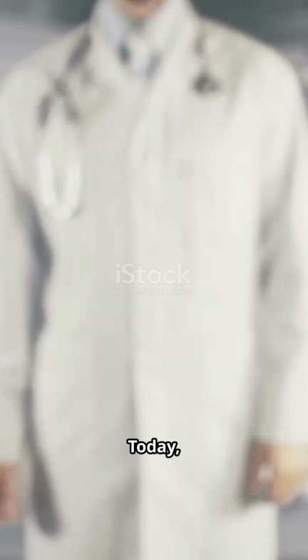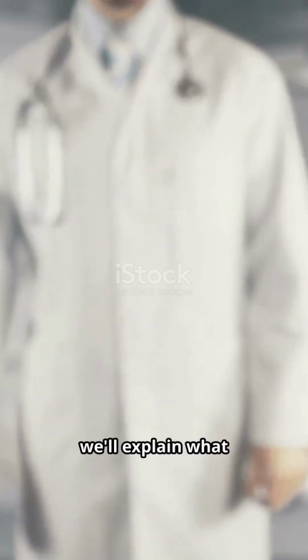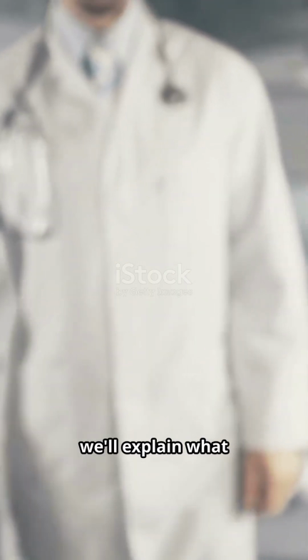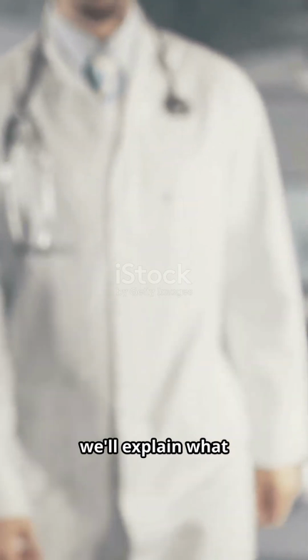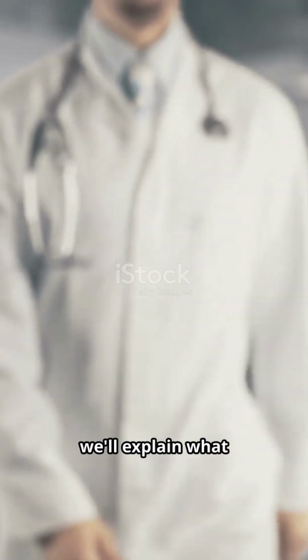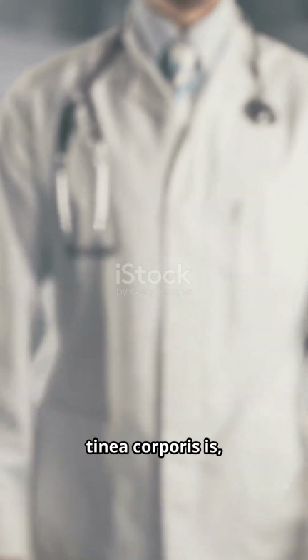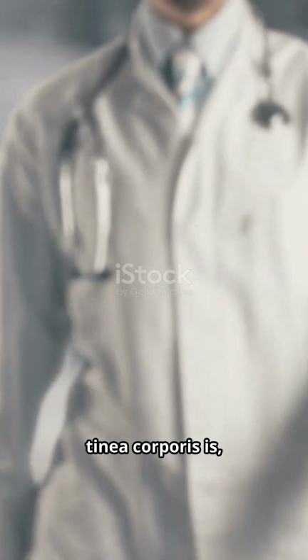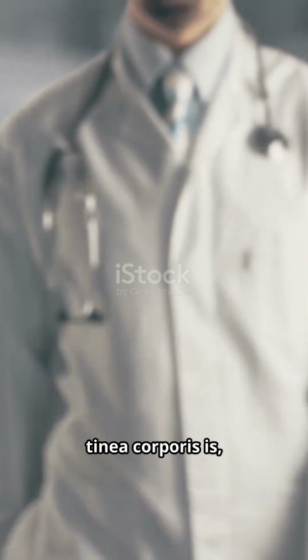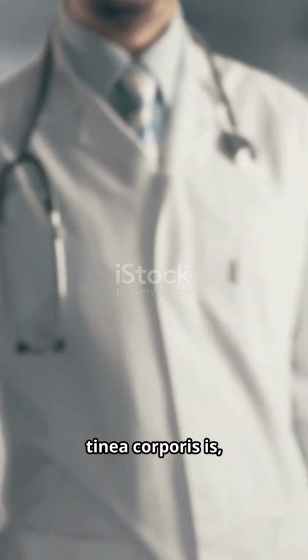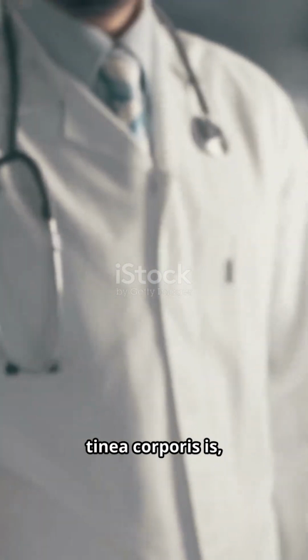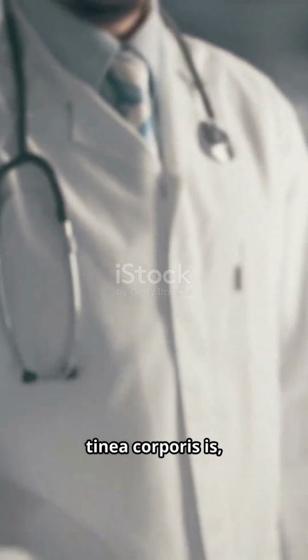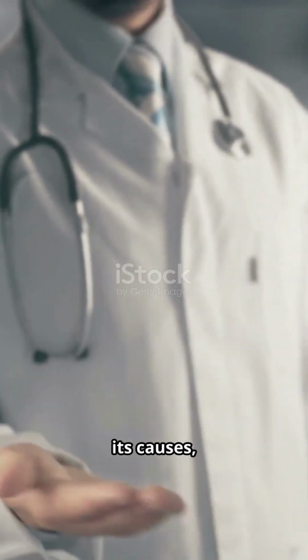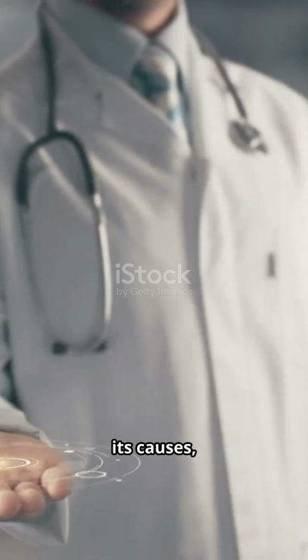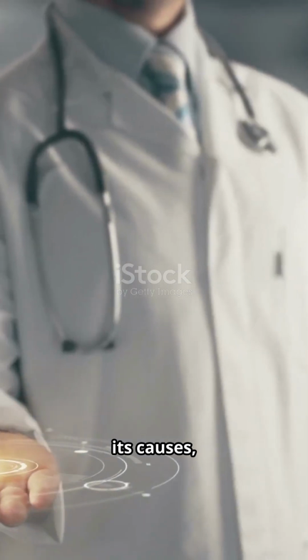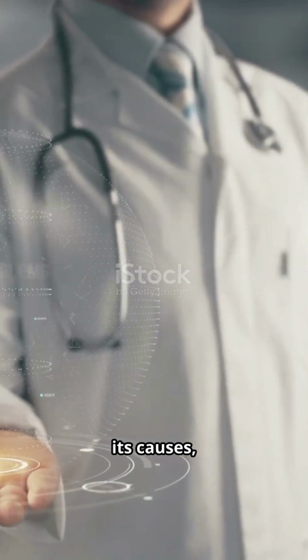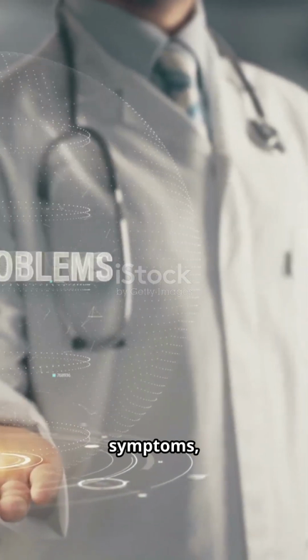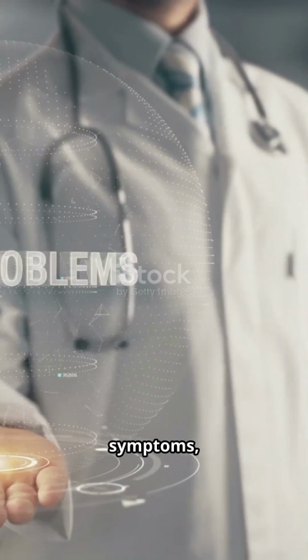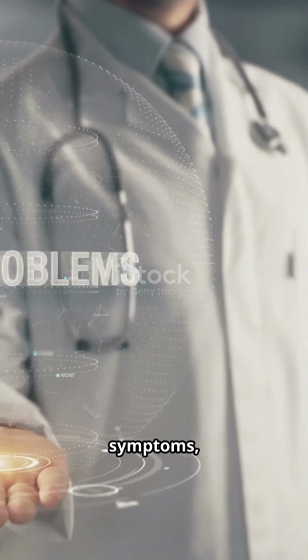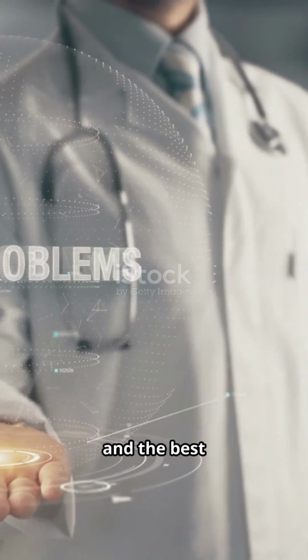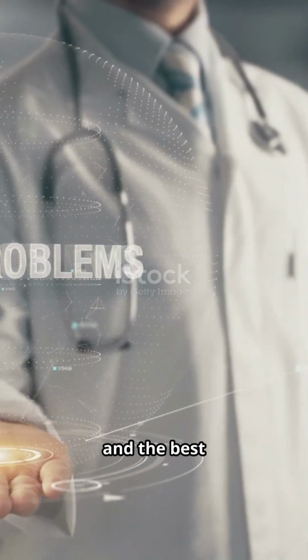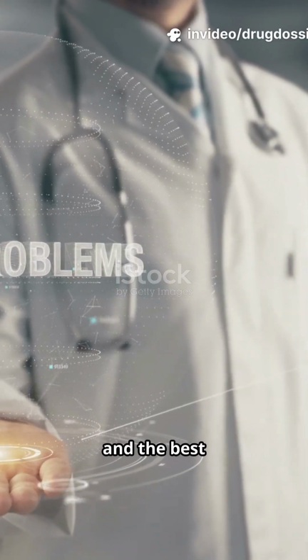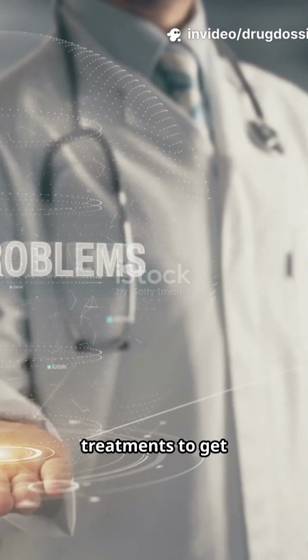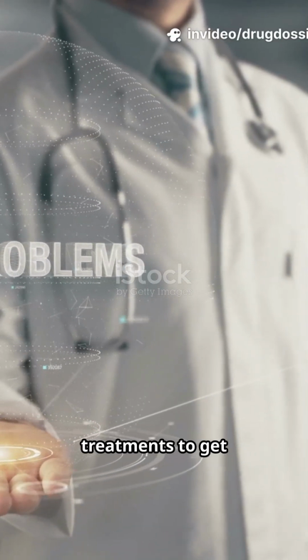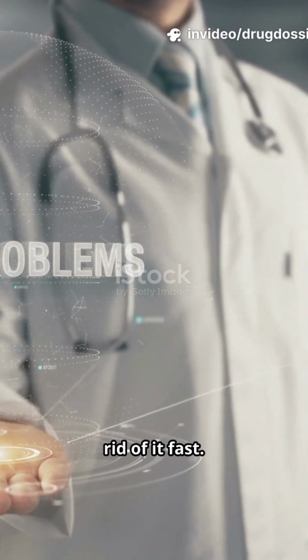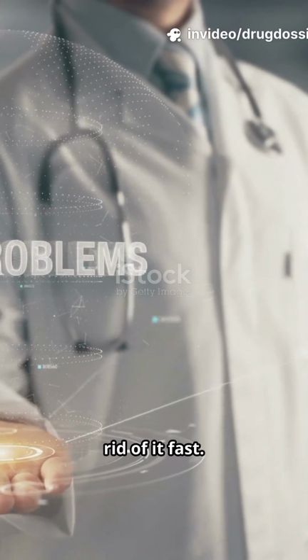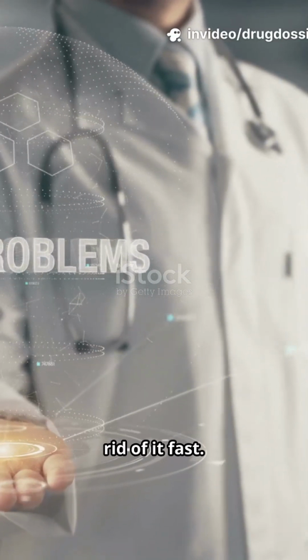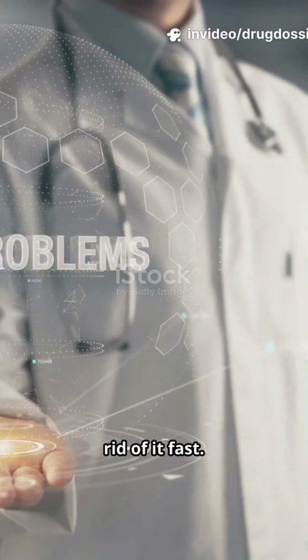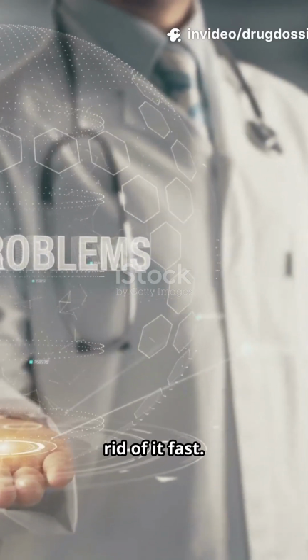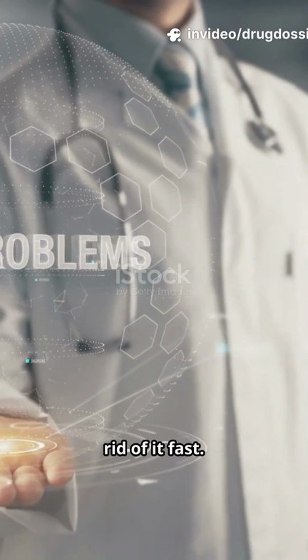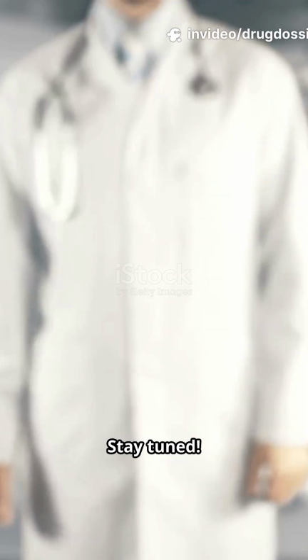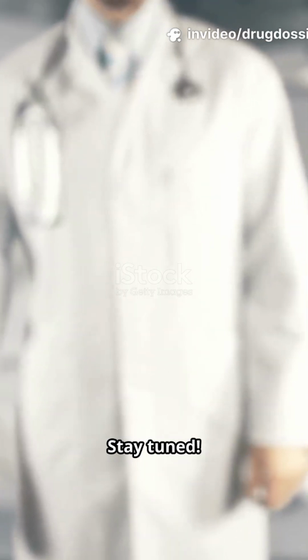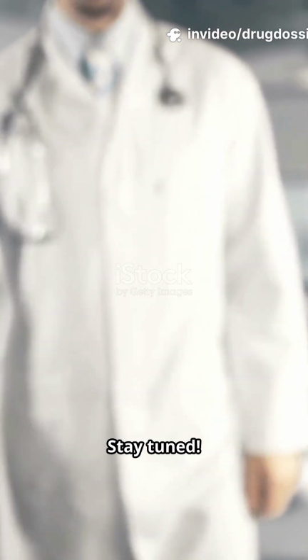Today we'll explain what tinea corporis is, its causes, symptoms, and the best treatments to get rid of it fast. Stay tuned.